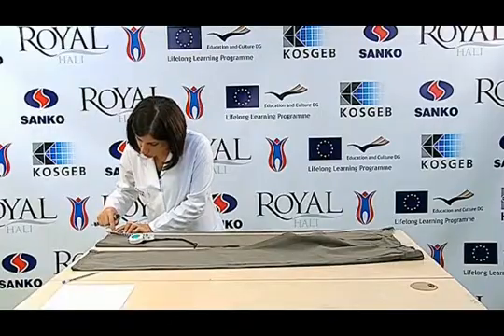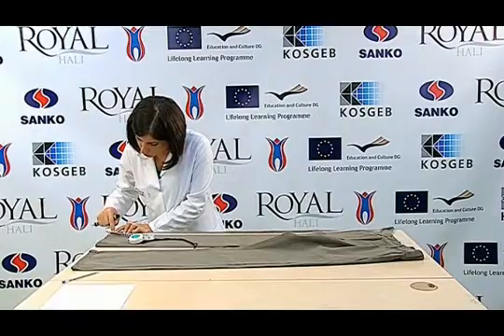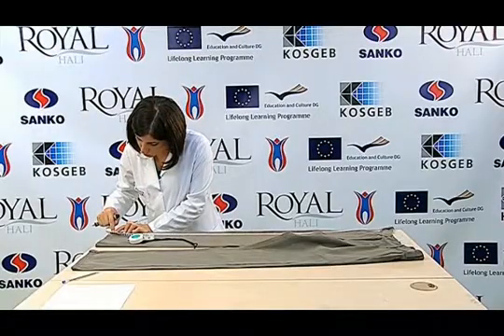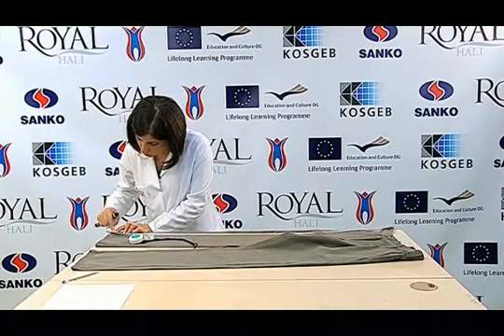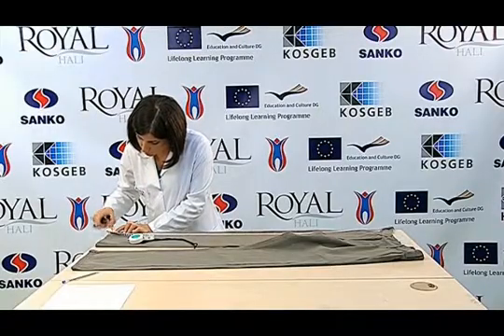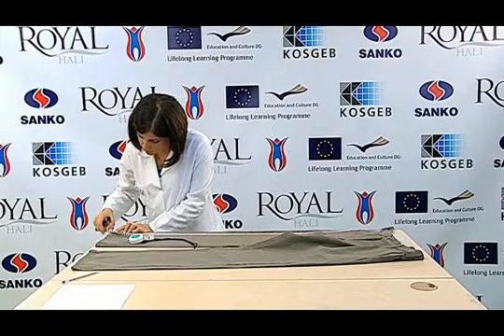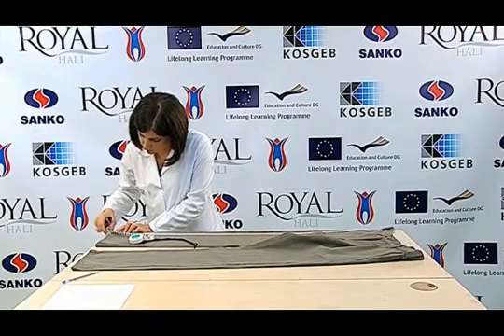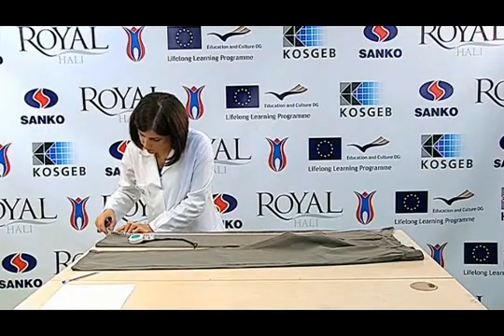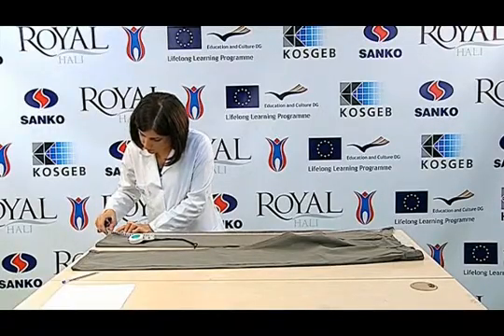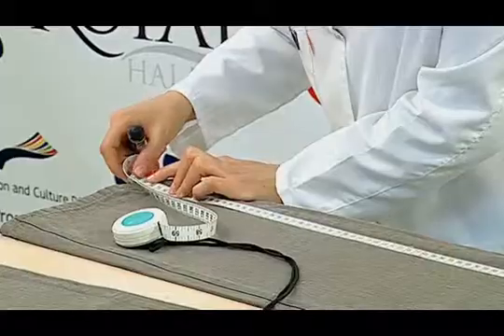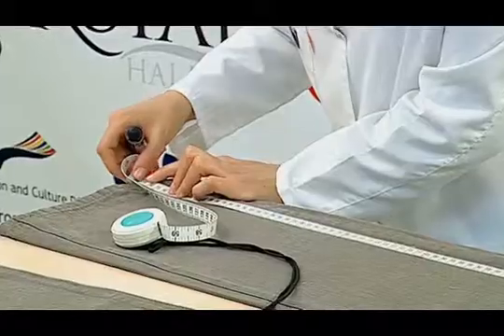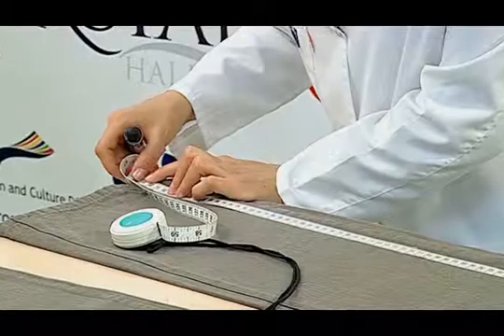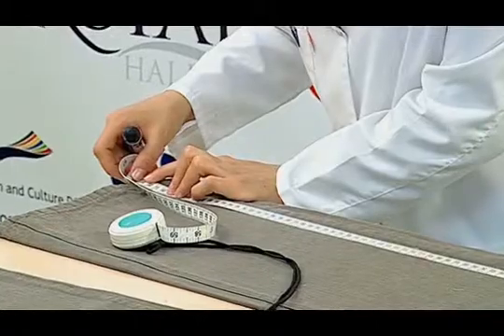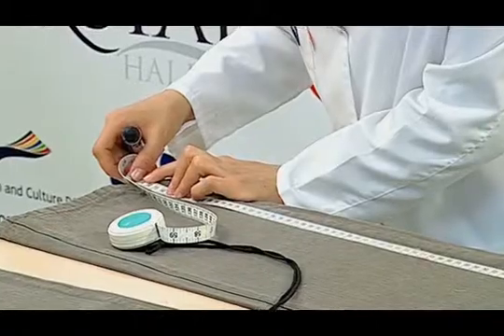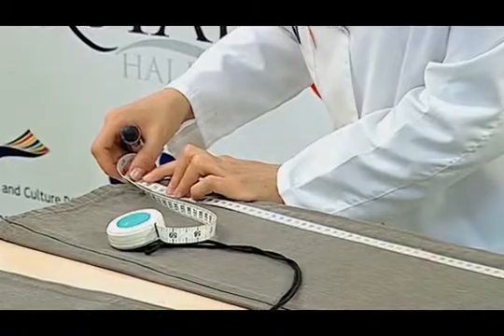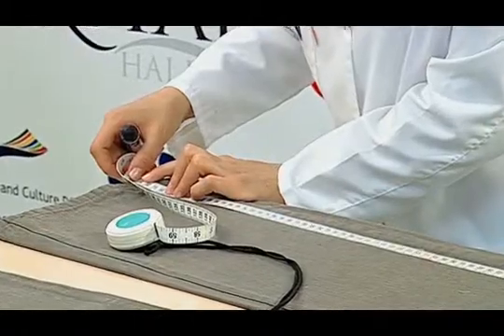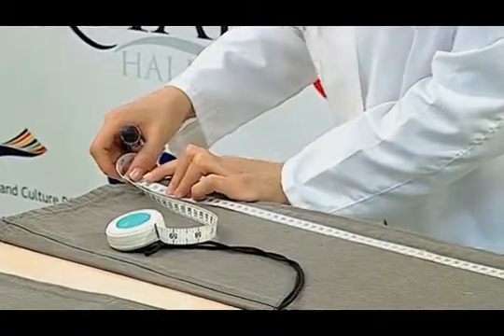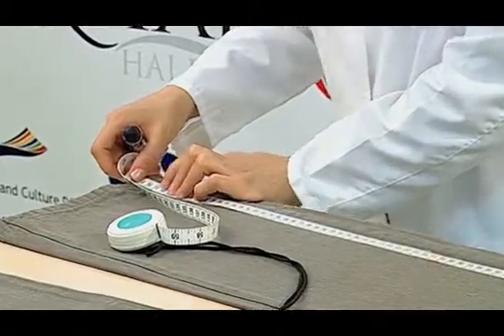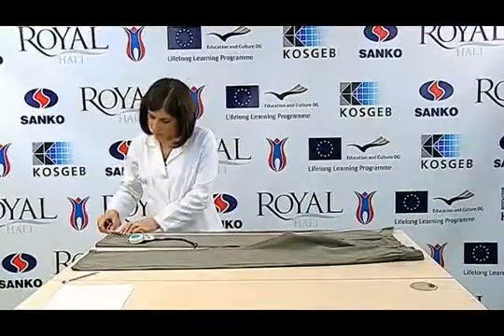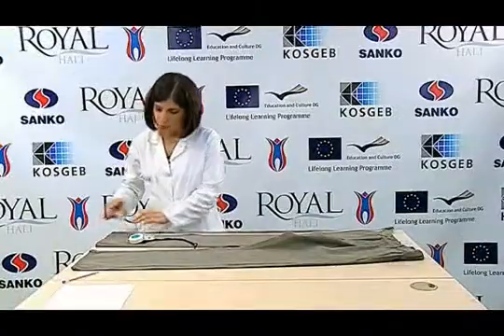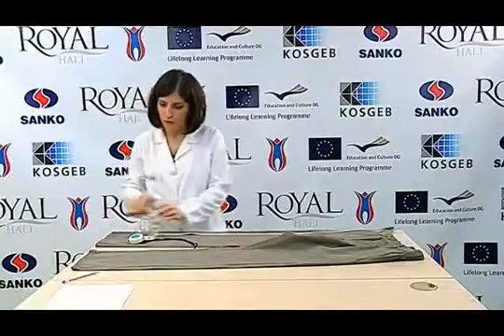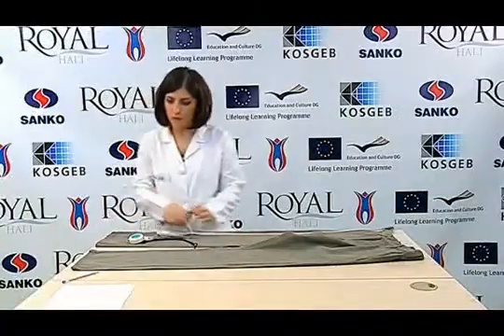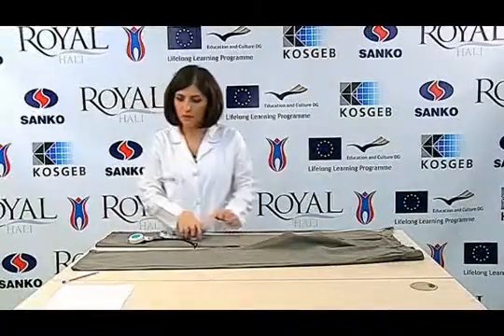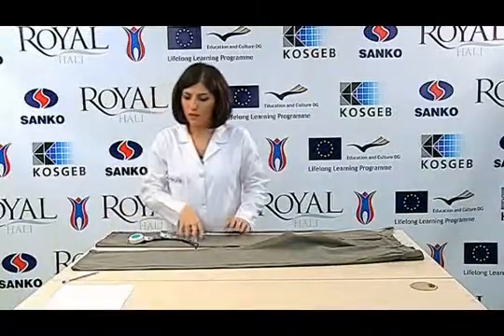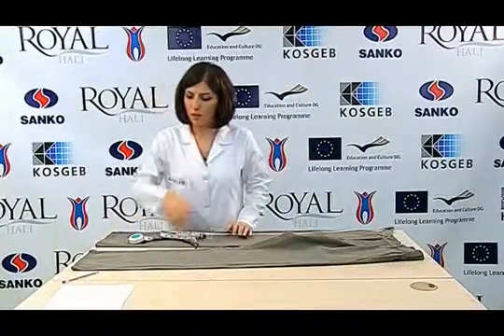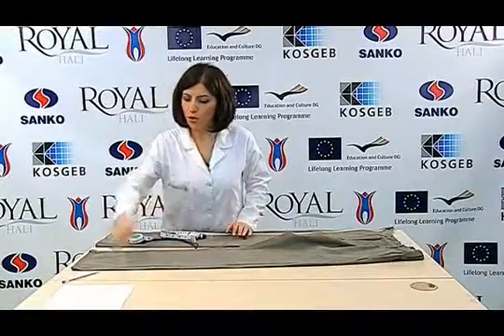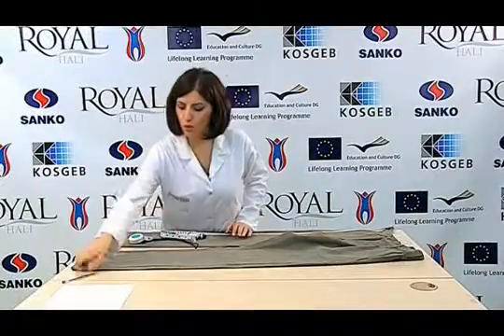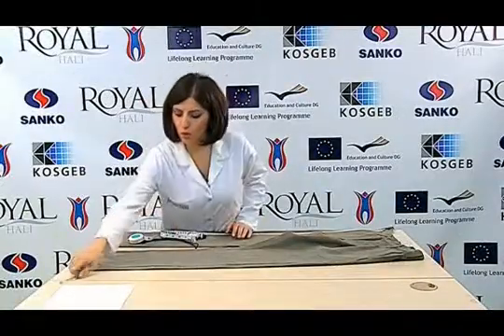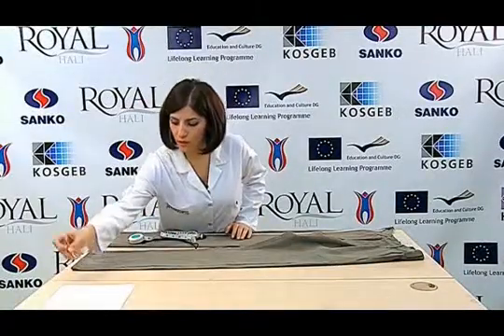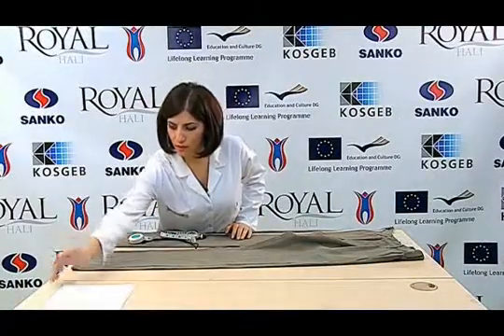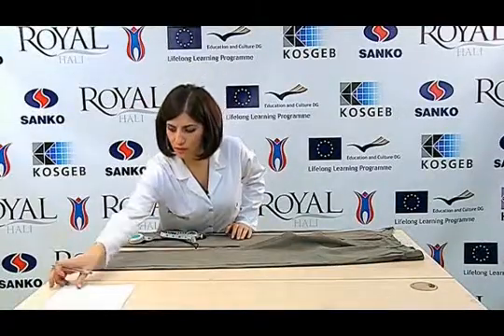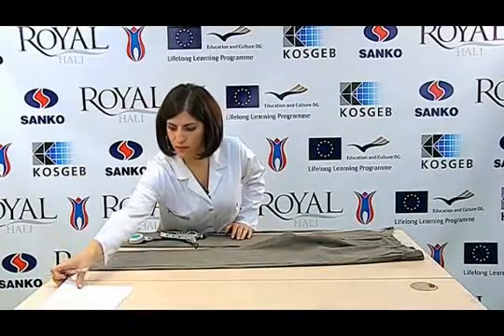As it is measured before washing, the size is recorded as a preliminary length.